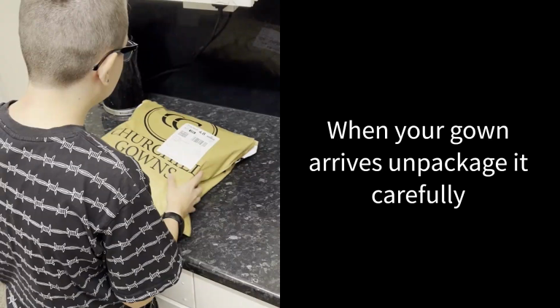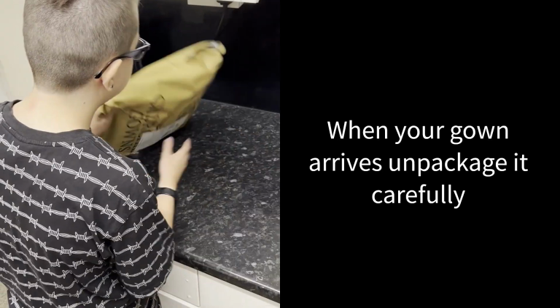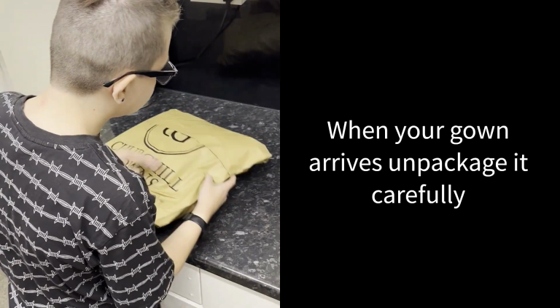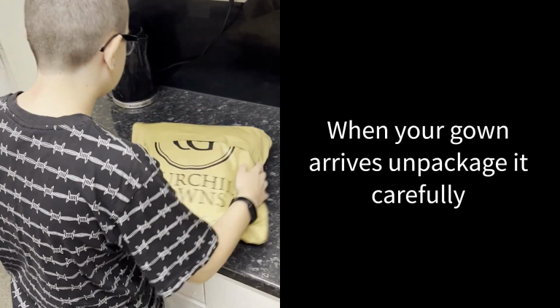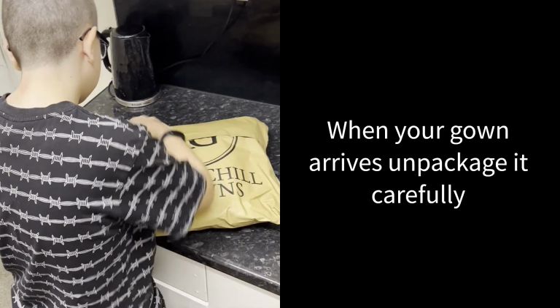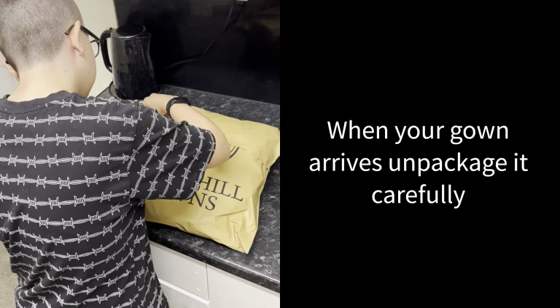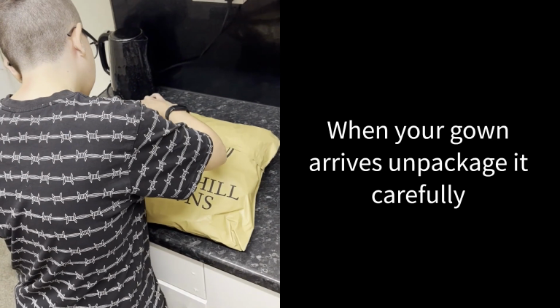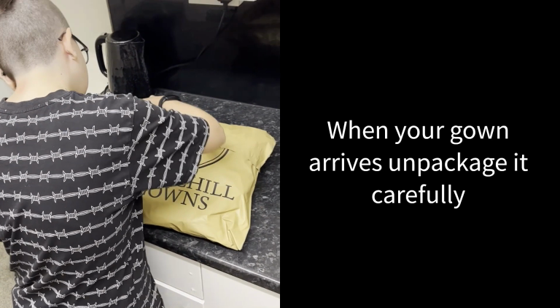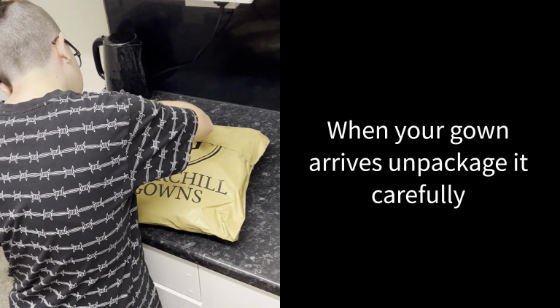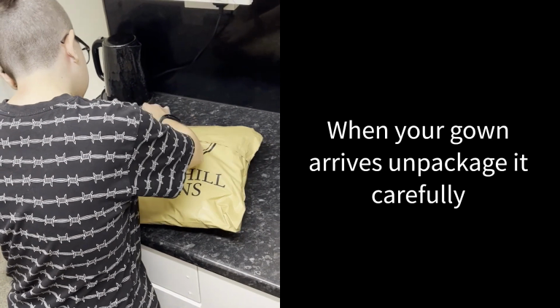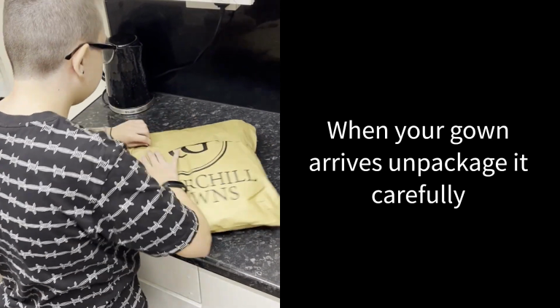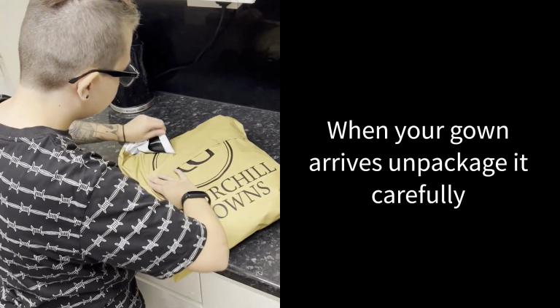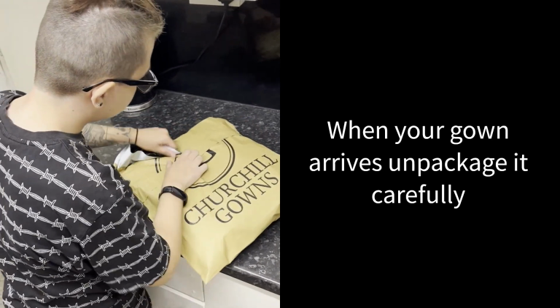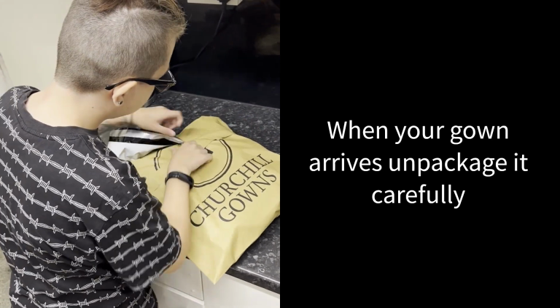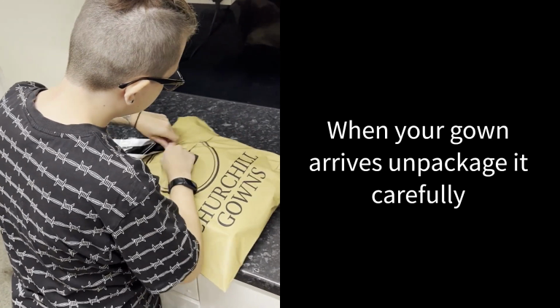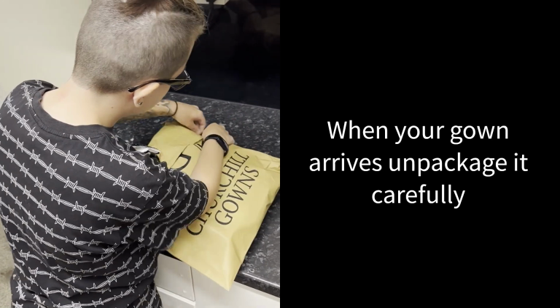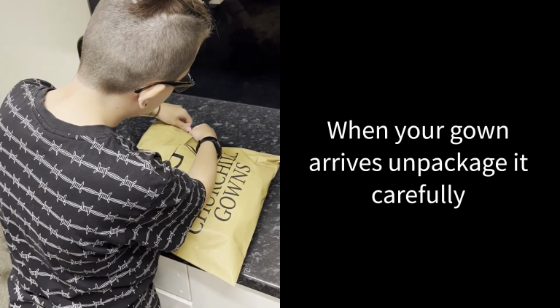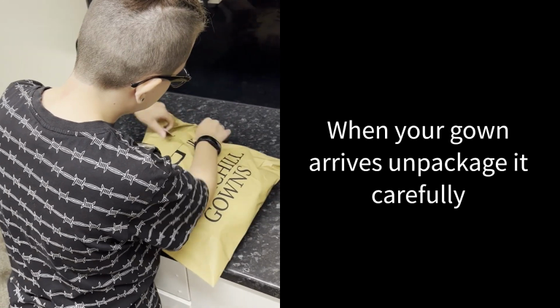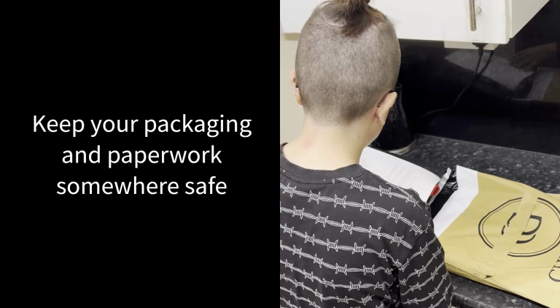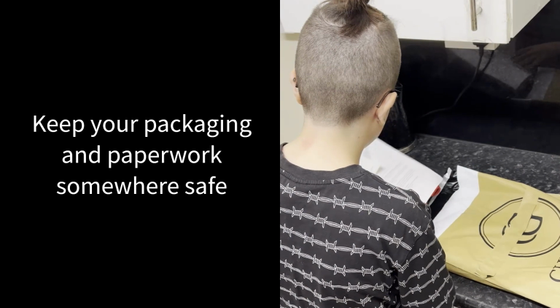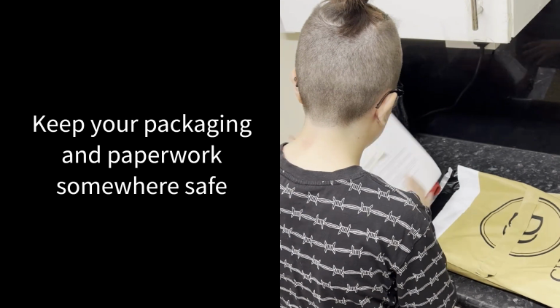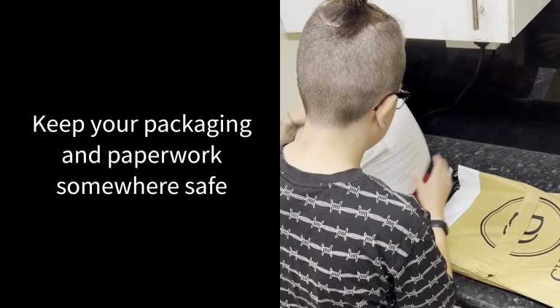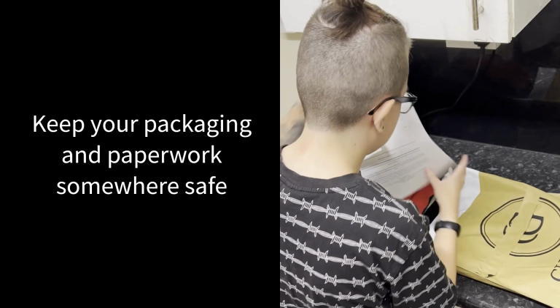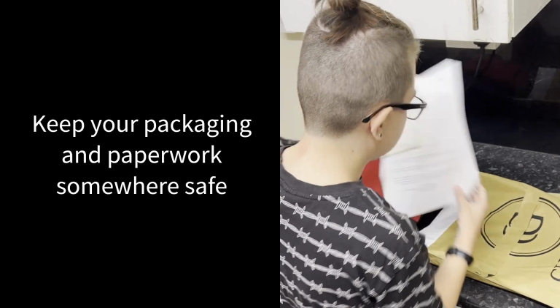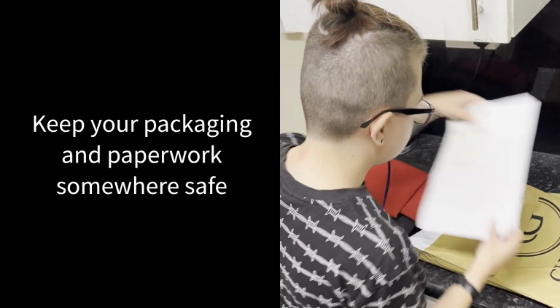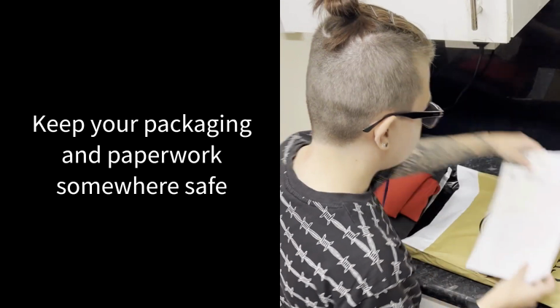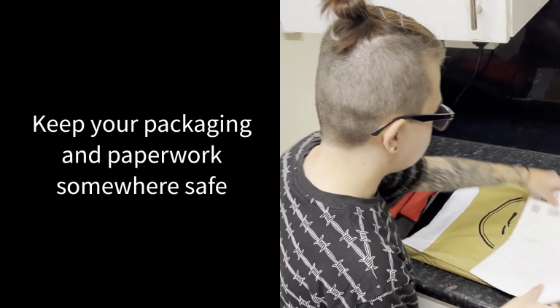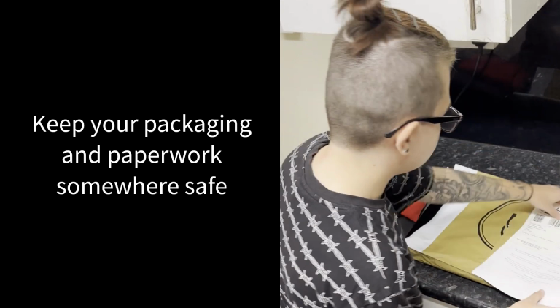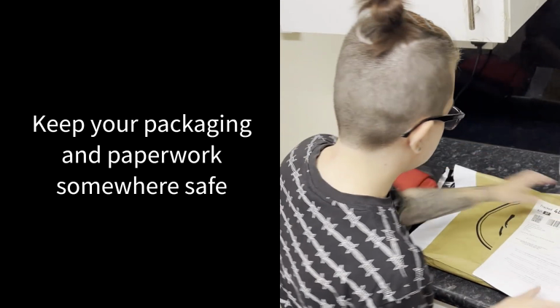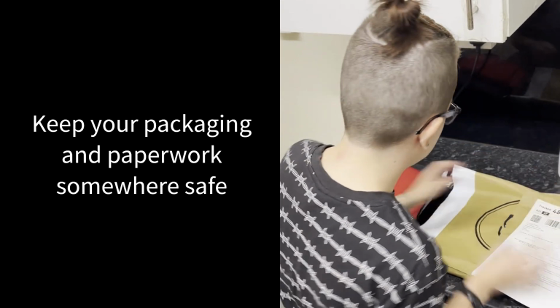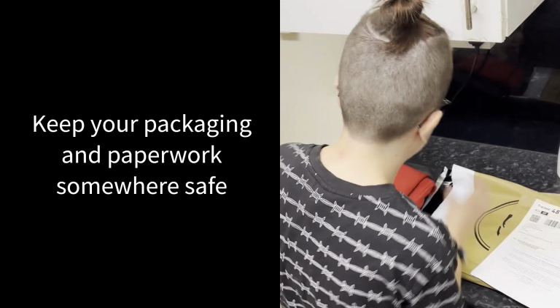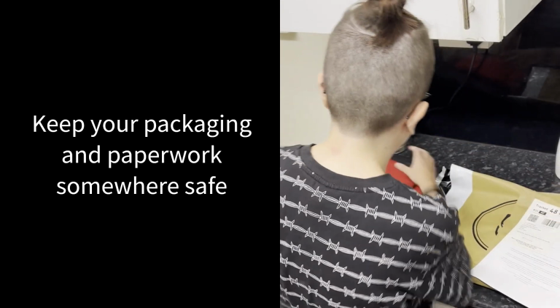When your gown arrives, unpackage it carefully and keep the packaging and paperwork somewhere safe.